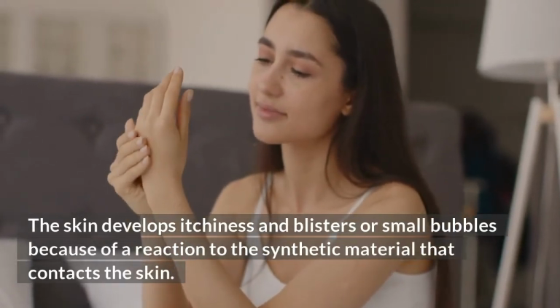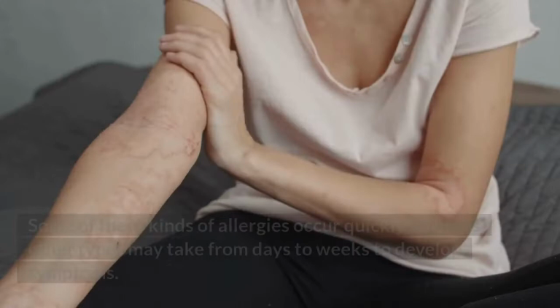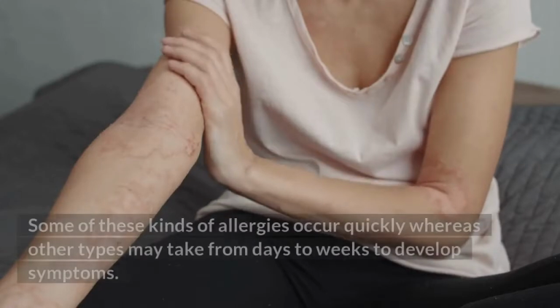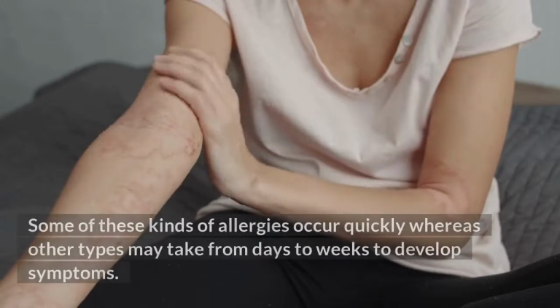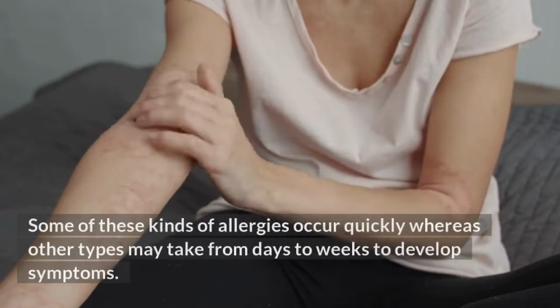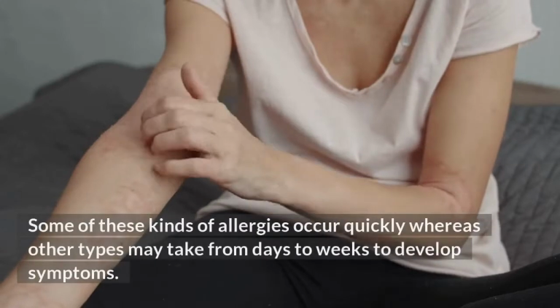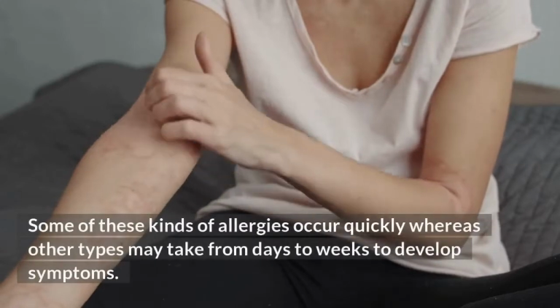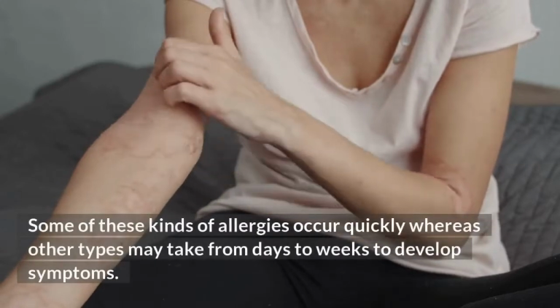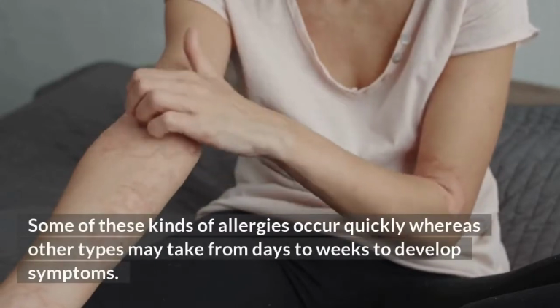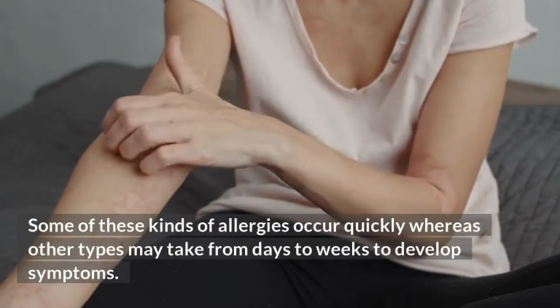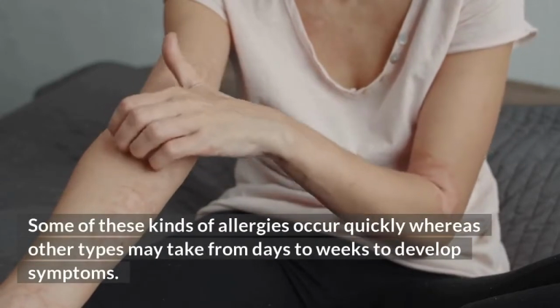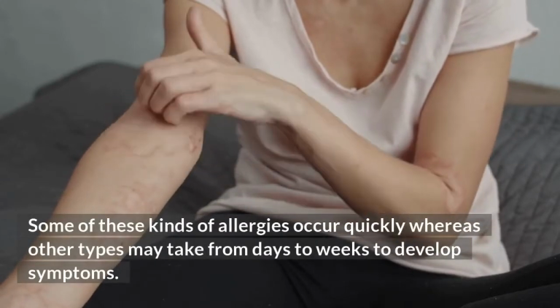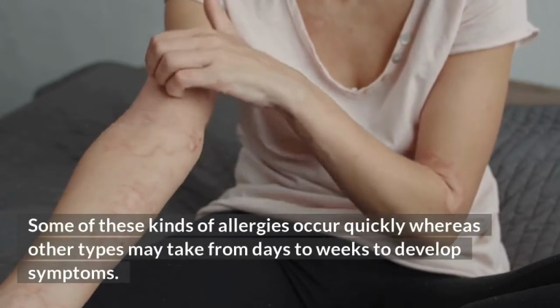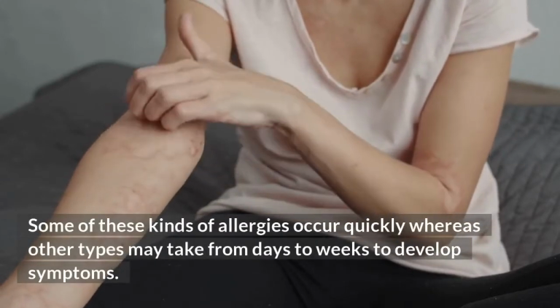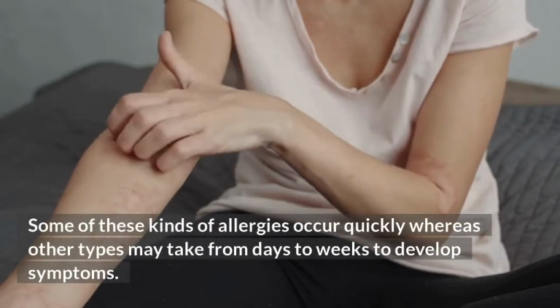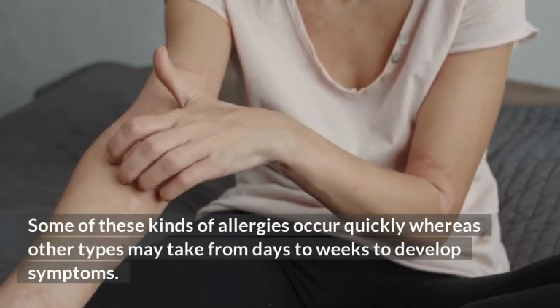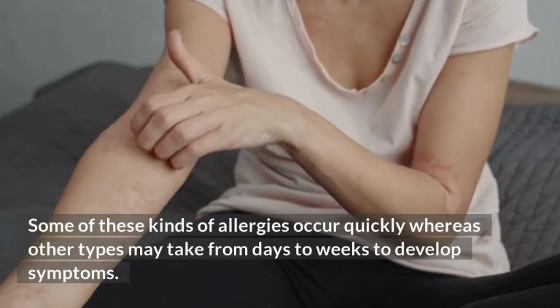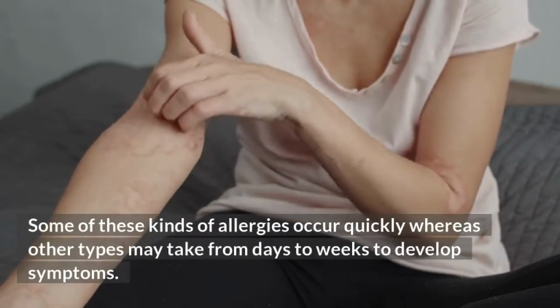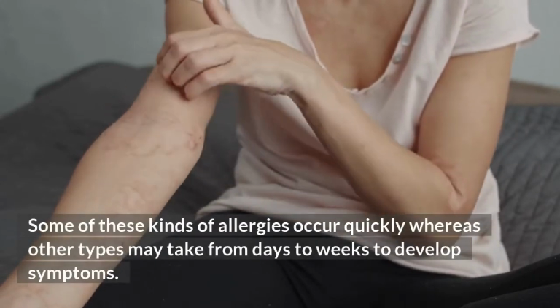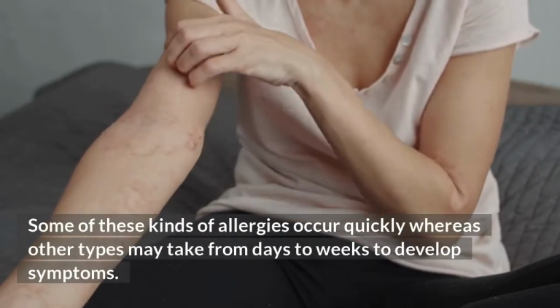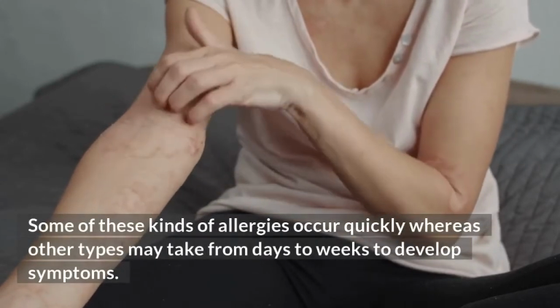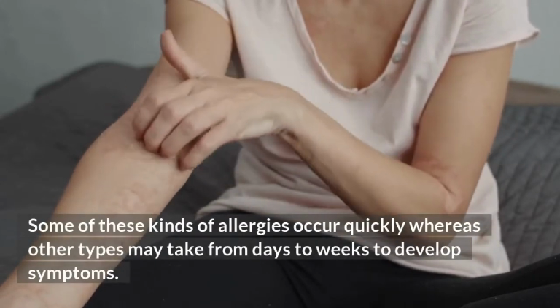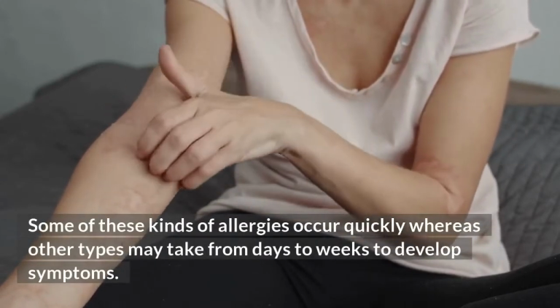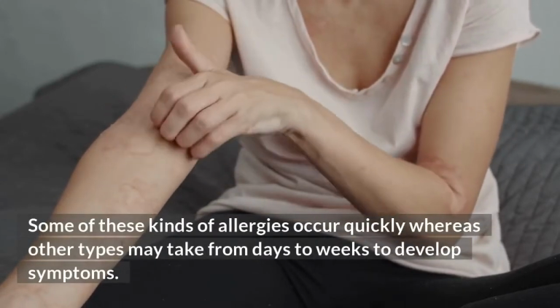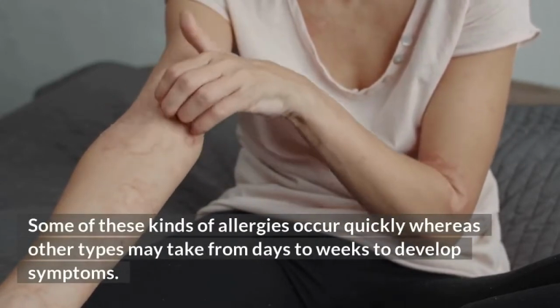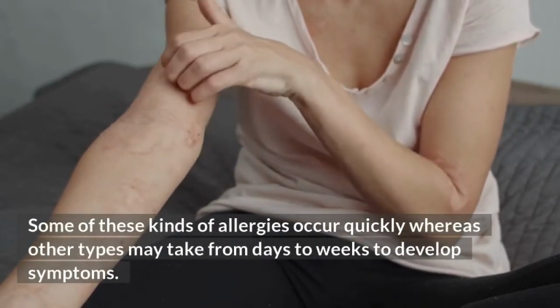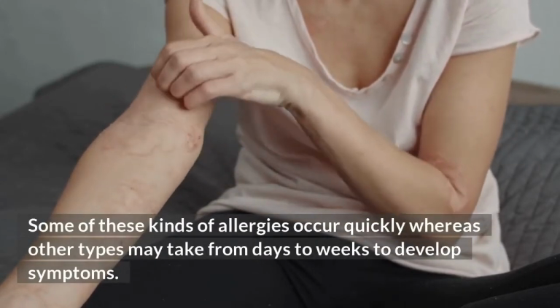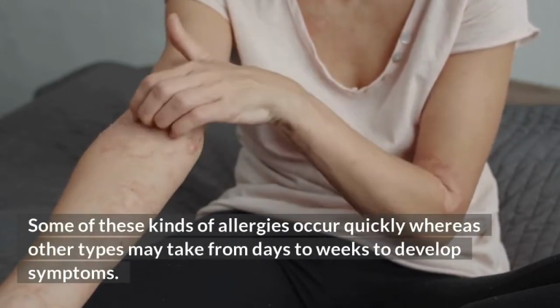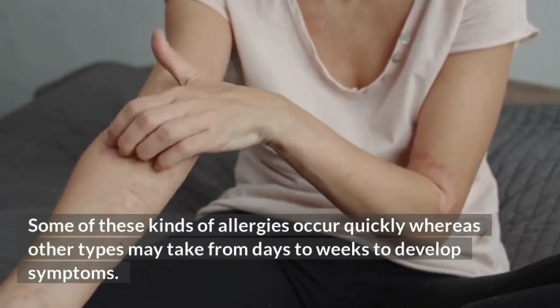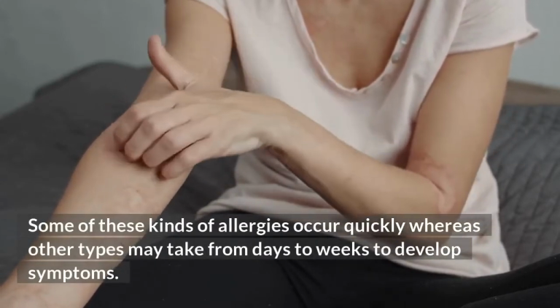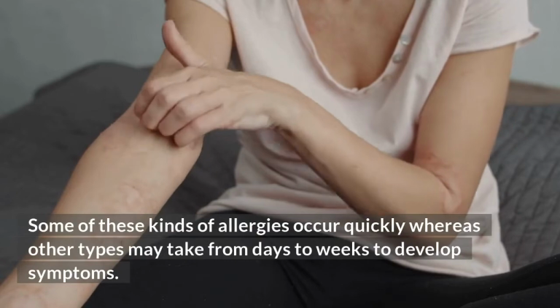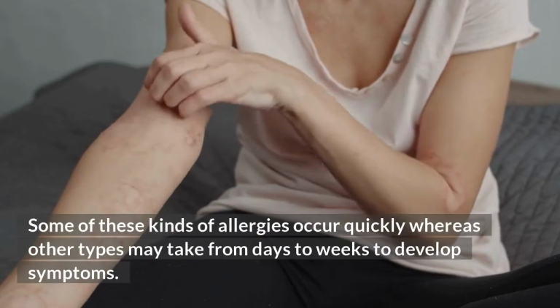Some of these kinds of allergies occur quickly, whereas other types may take from days to weeks to develop symptoms.